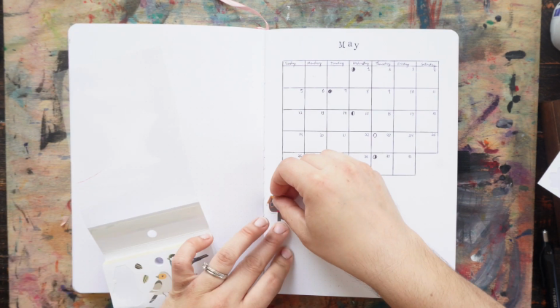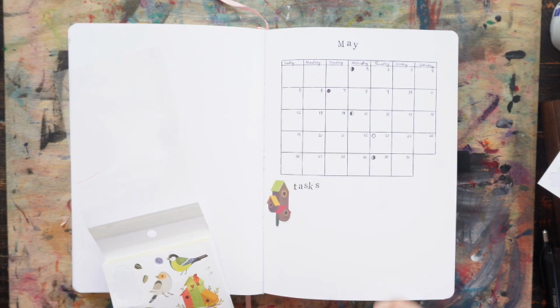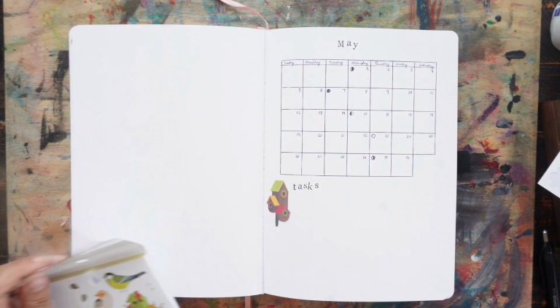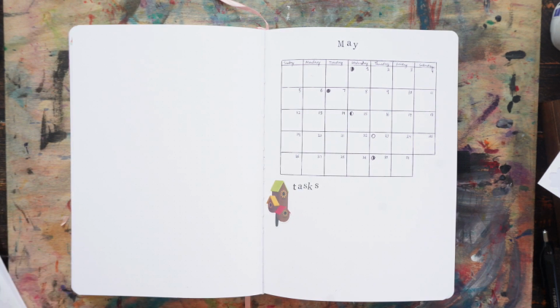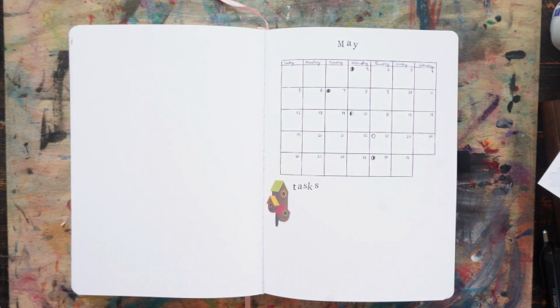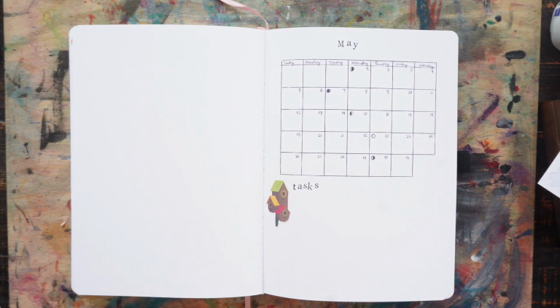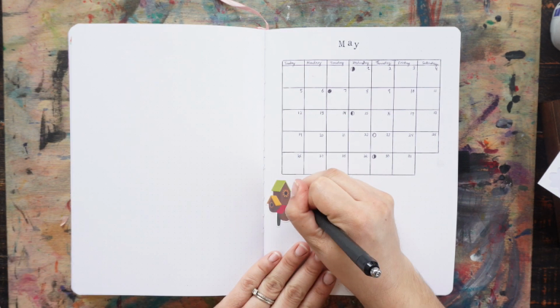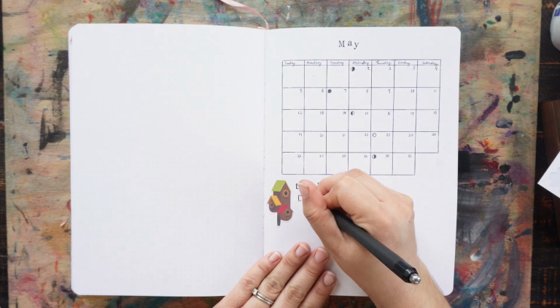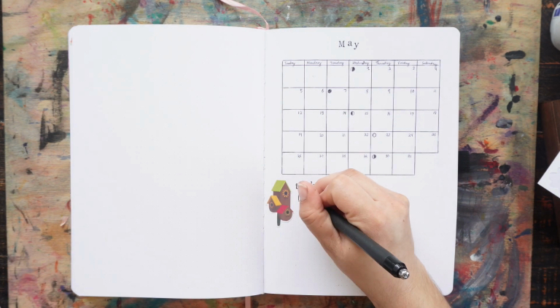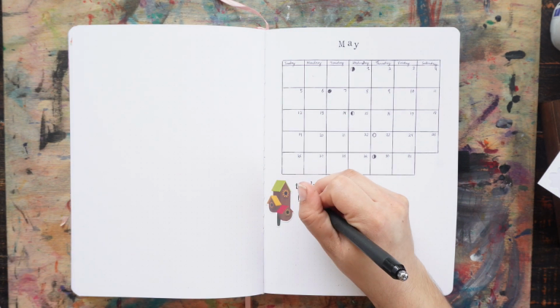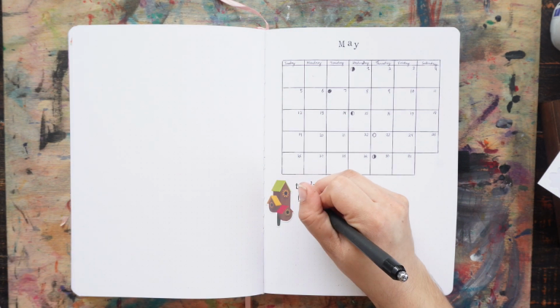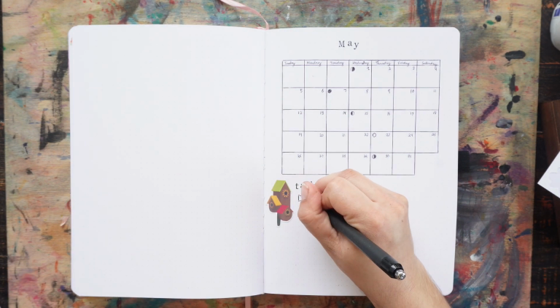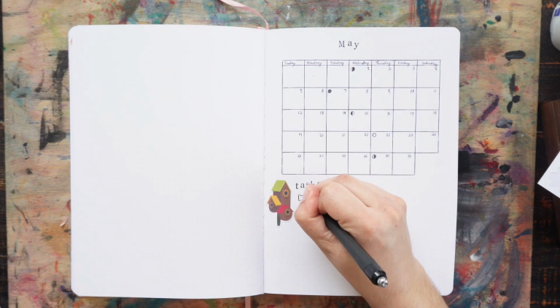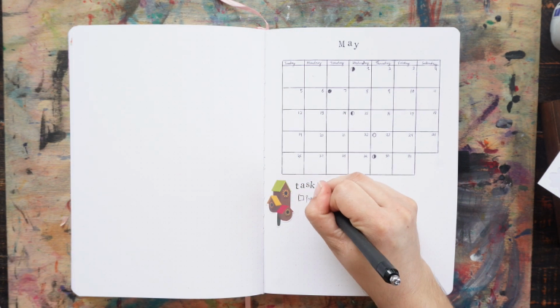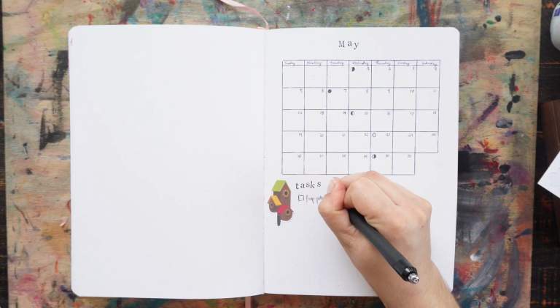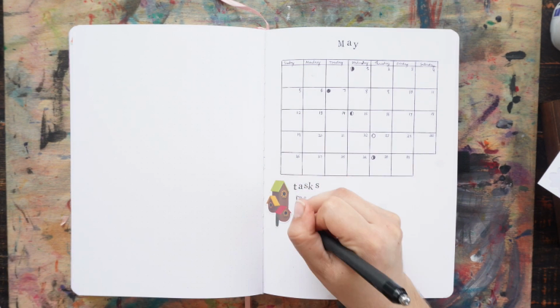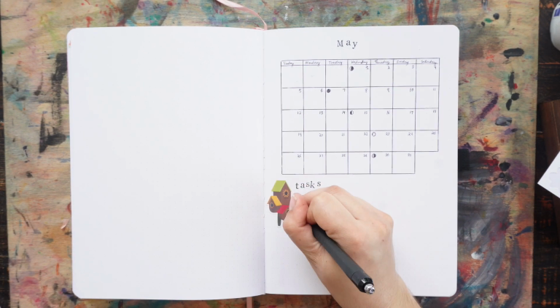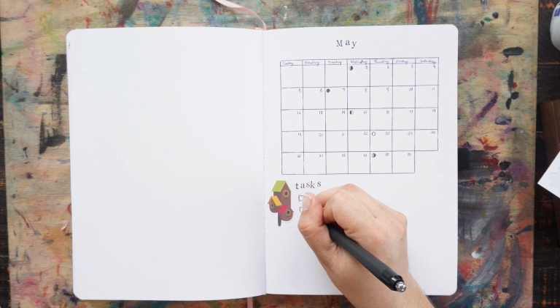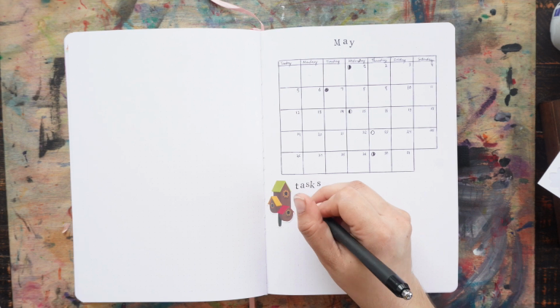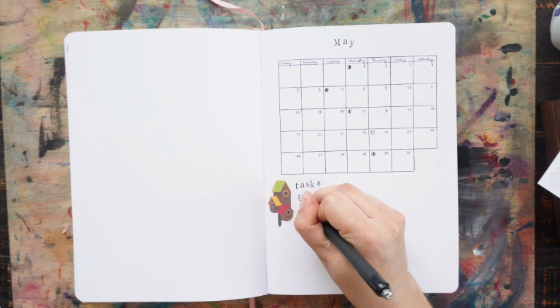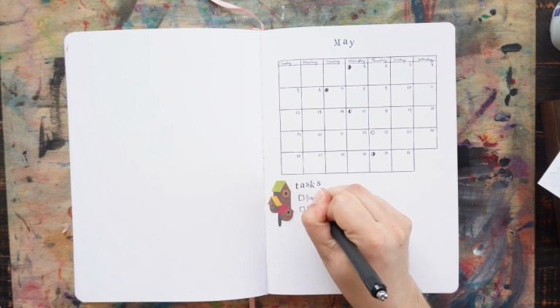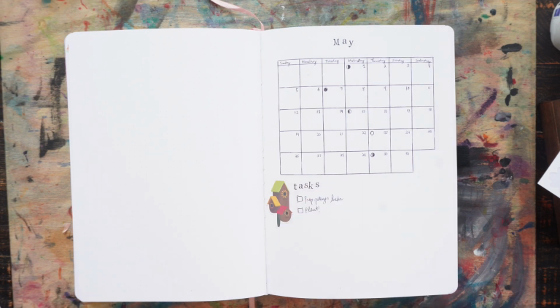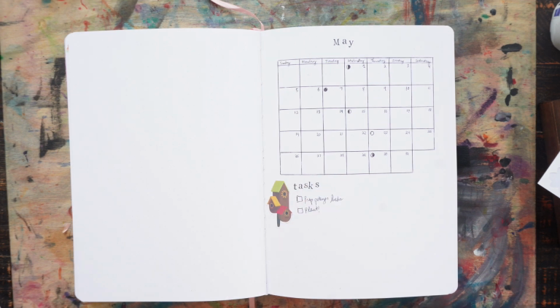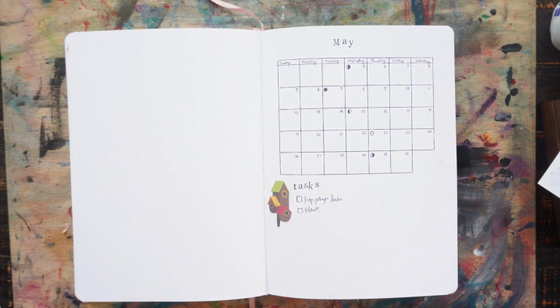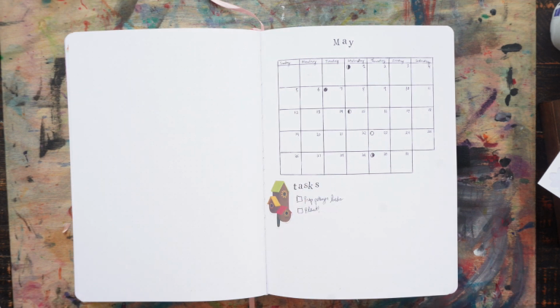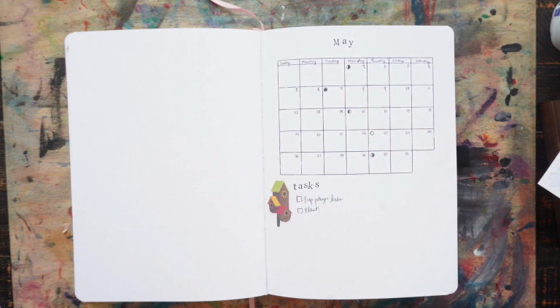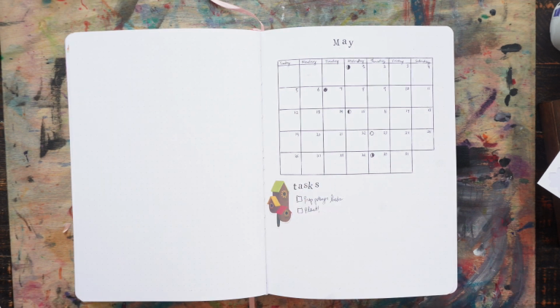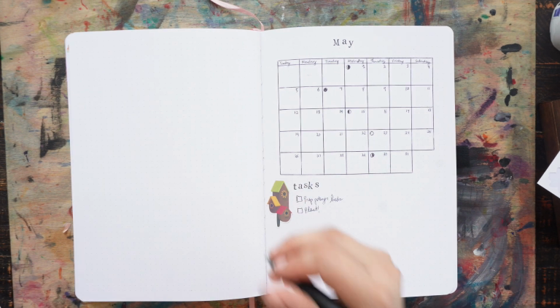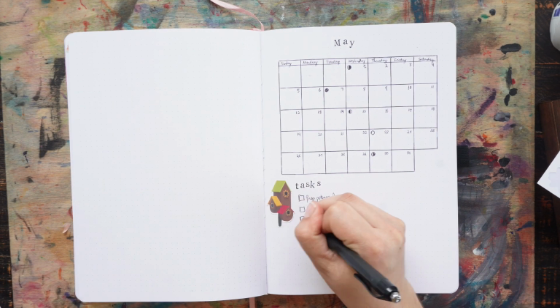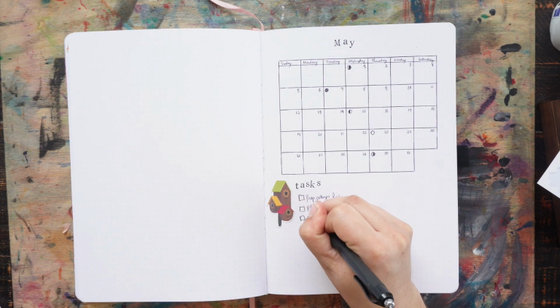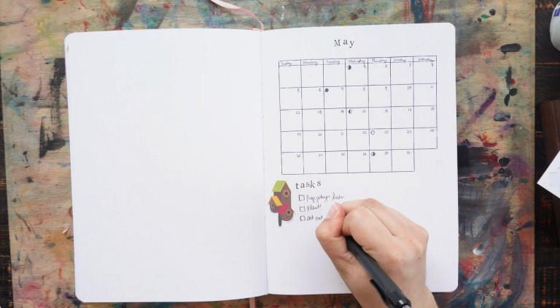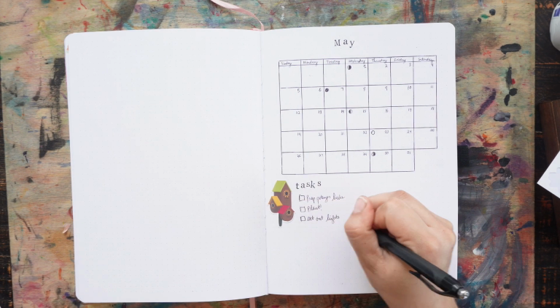For May I decided to do a bird theme with a sticker pack I got from Michaels.